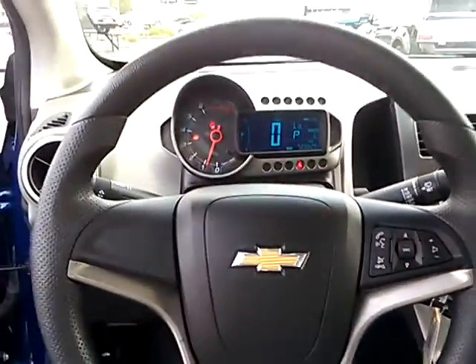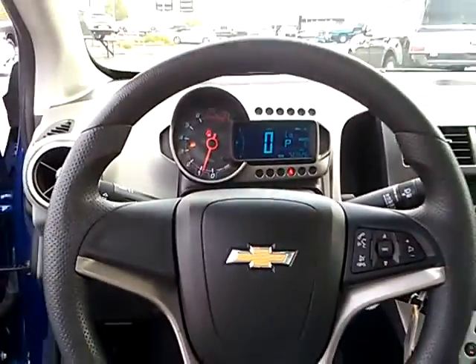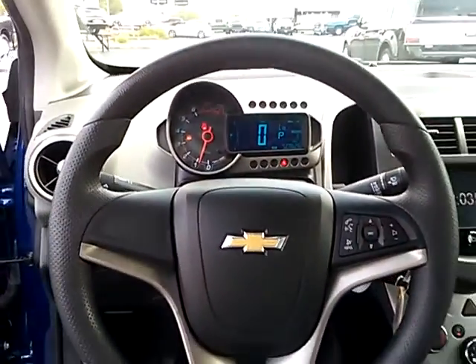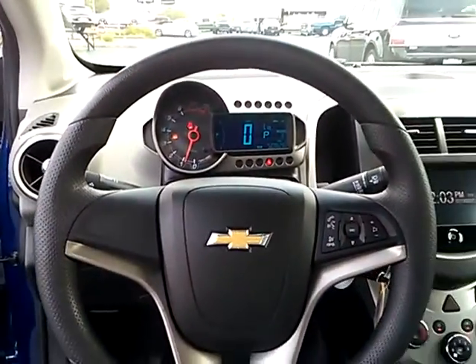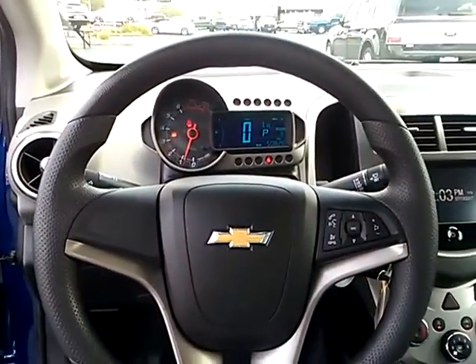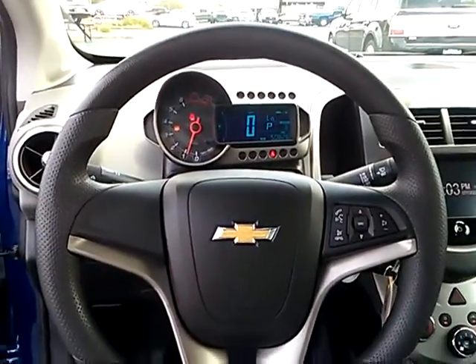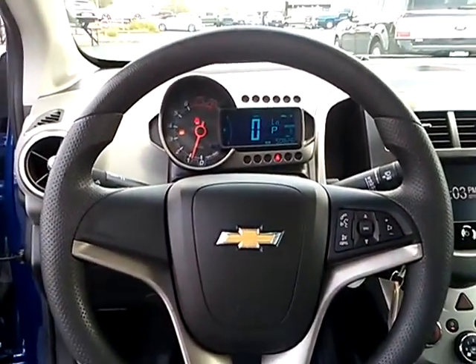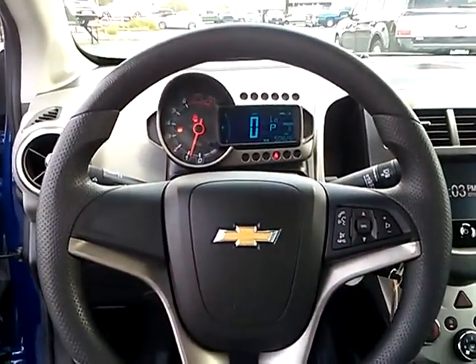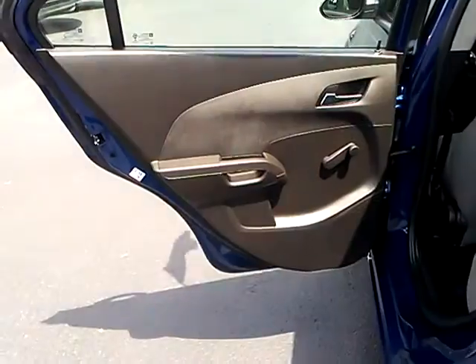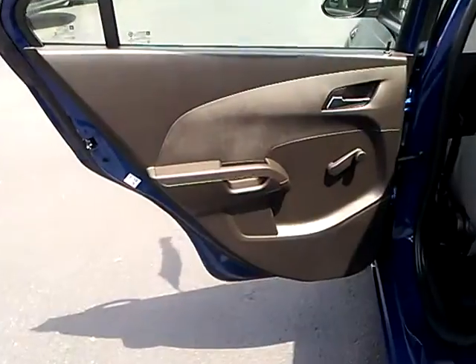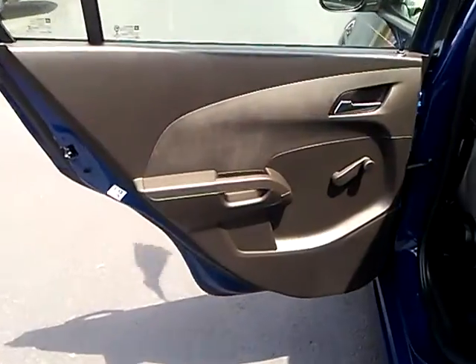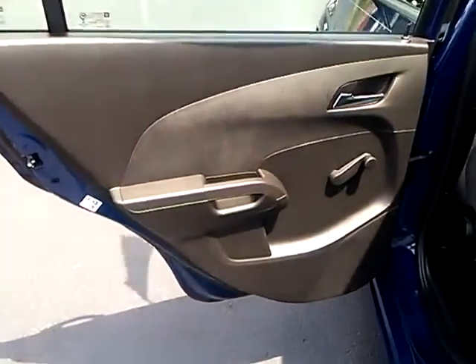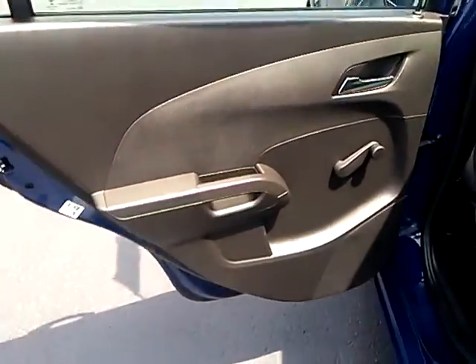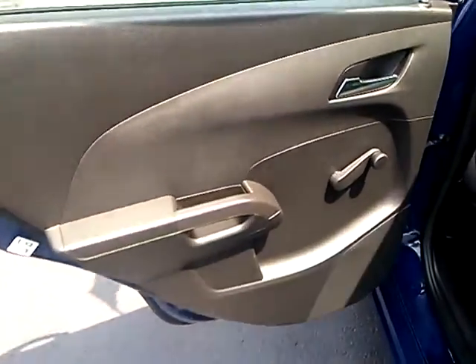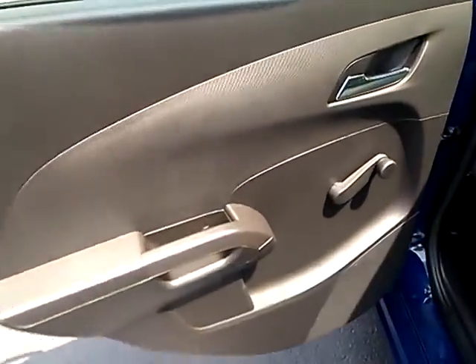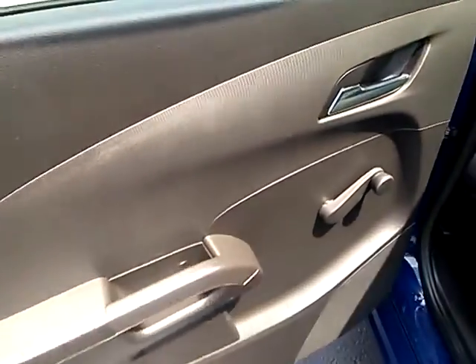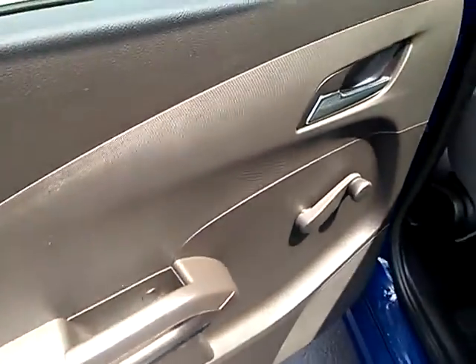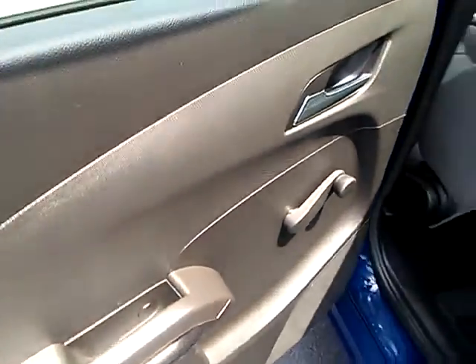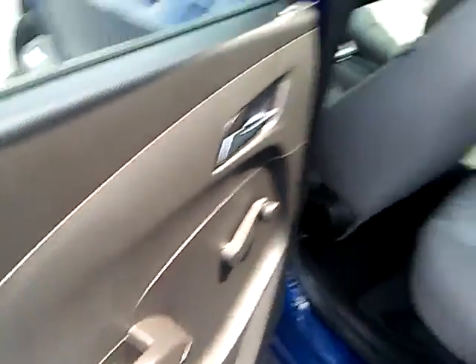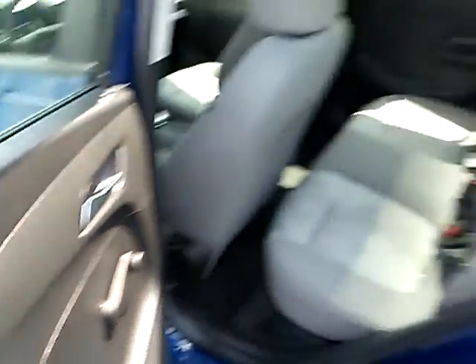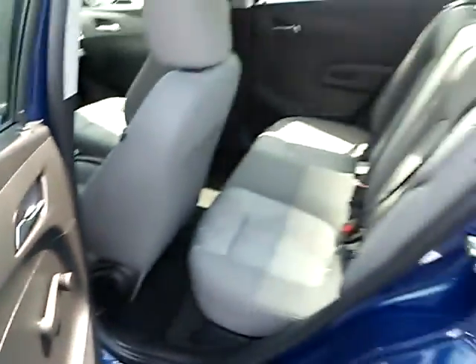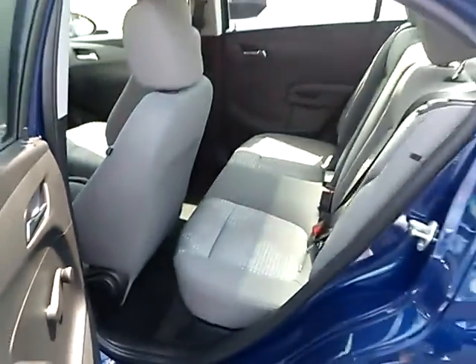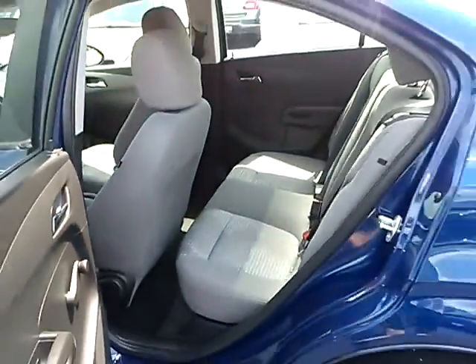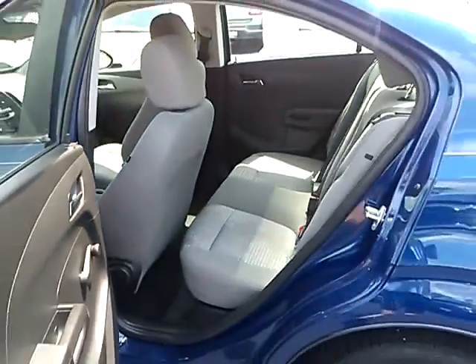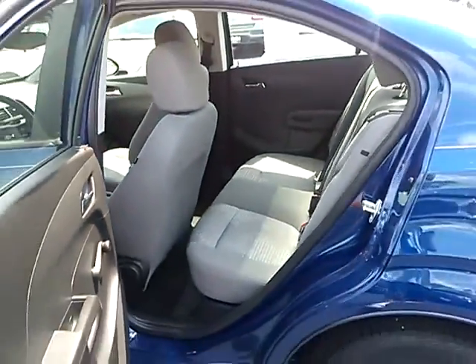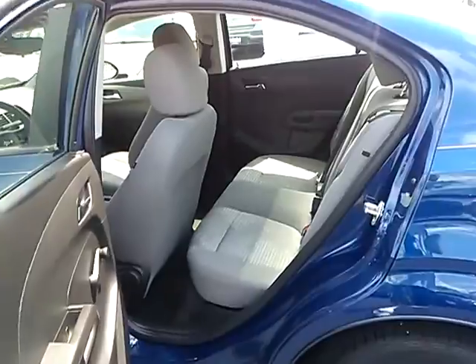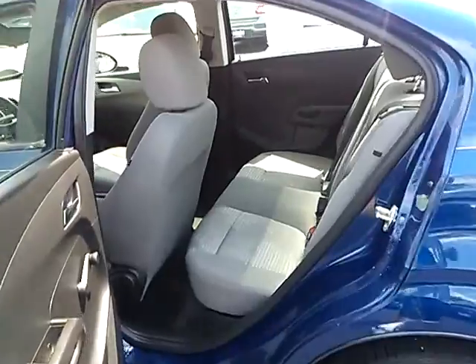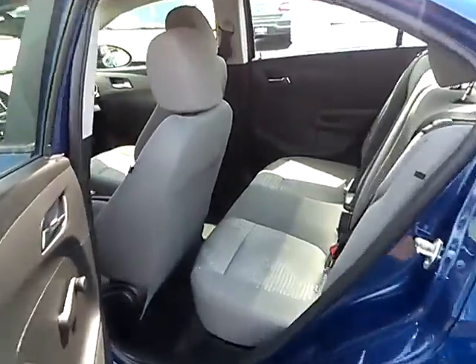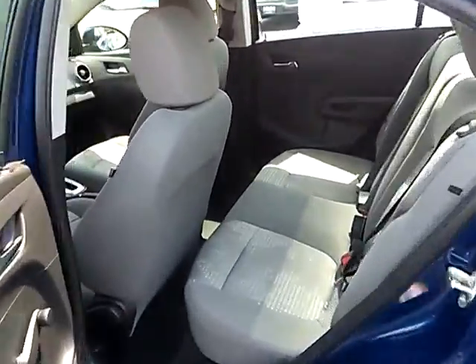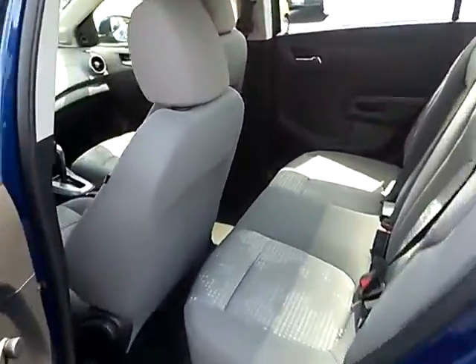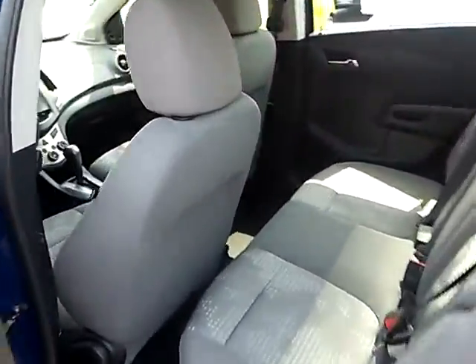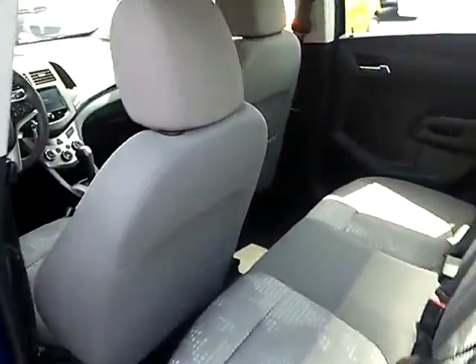And is priced below $10,000. This vehicle has less than 55,000 miles.